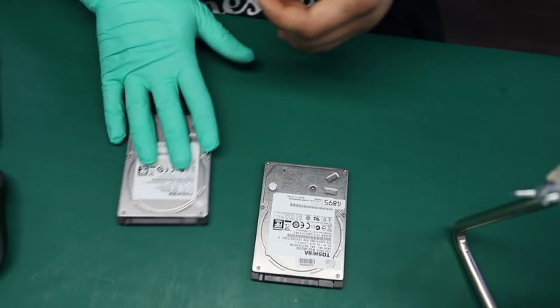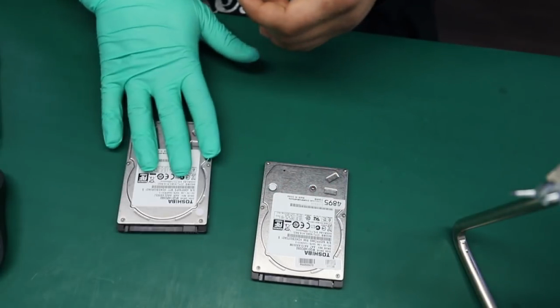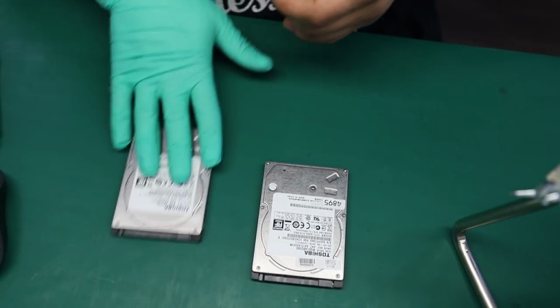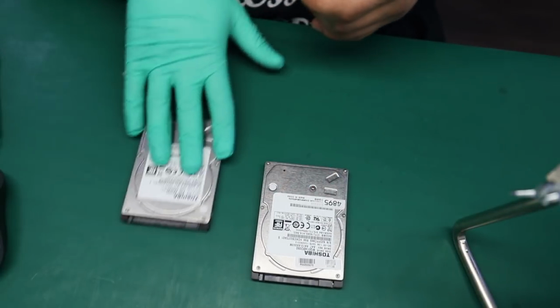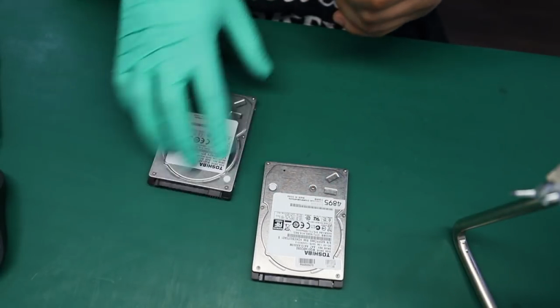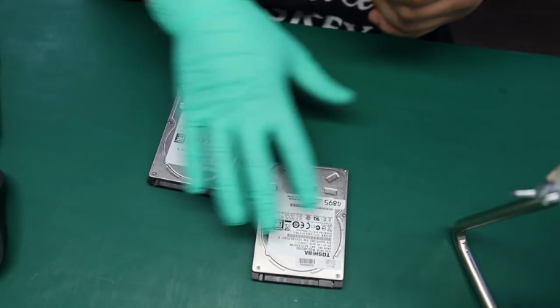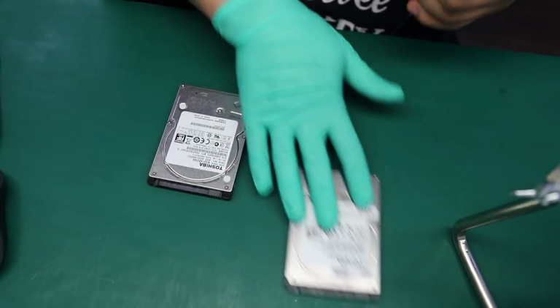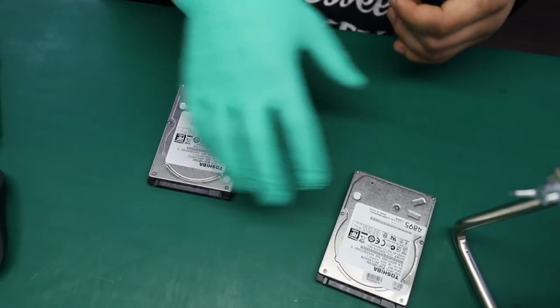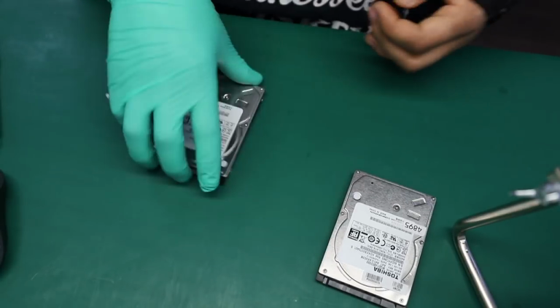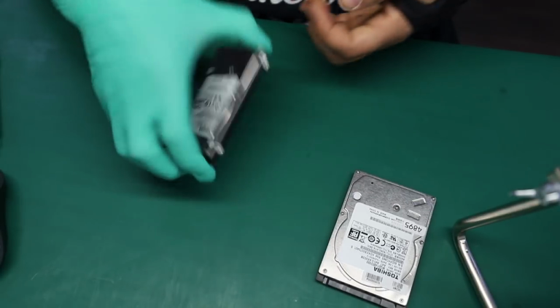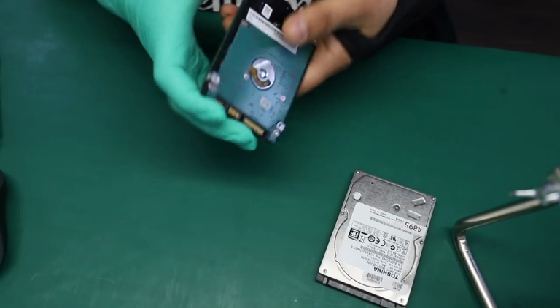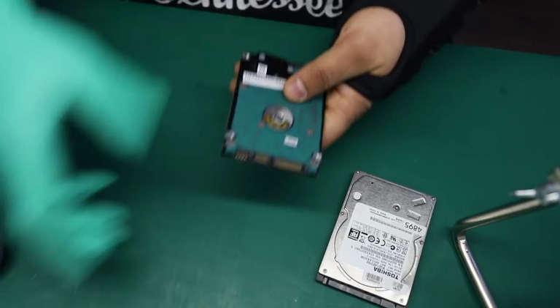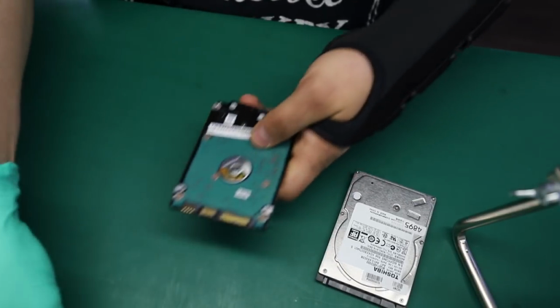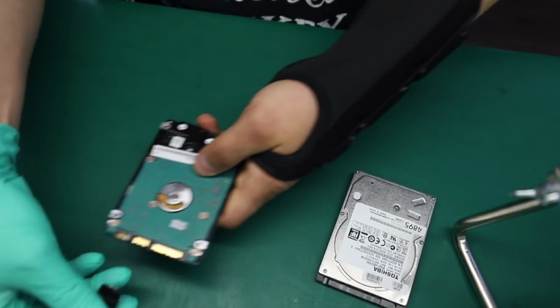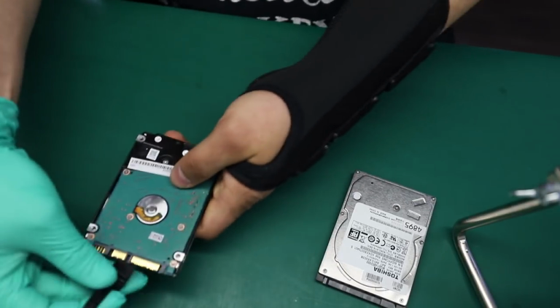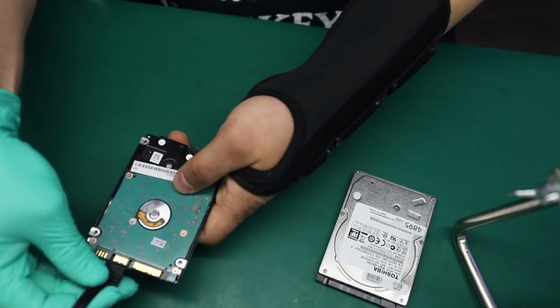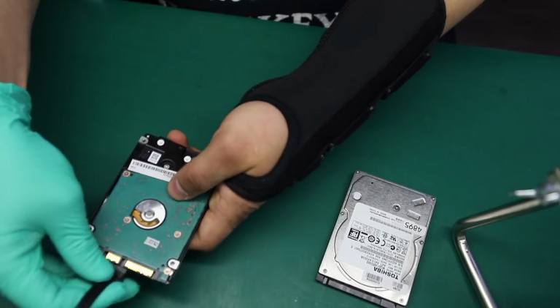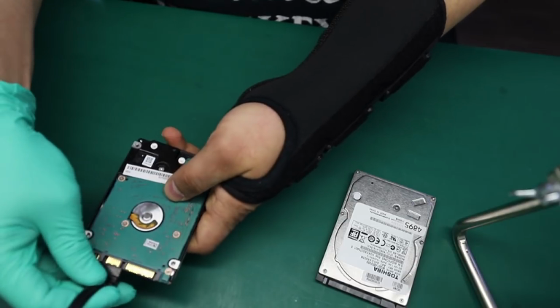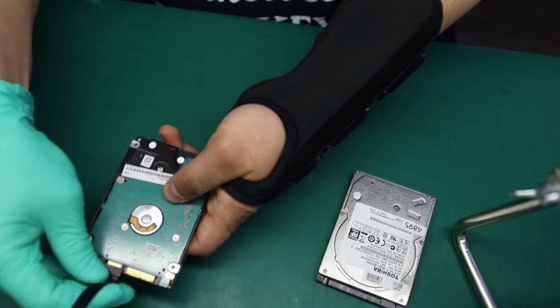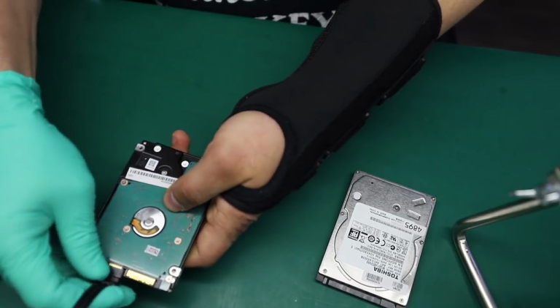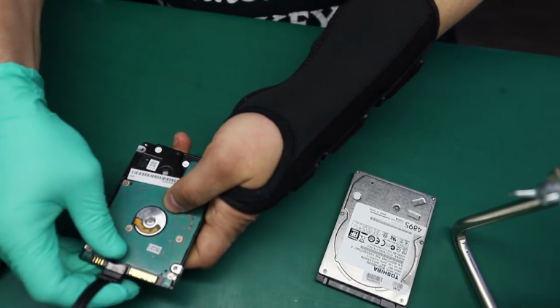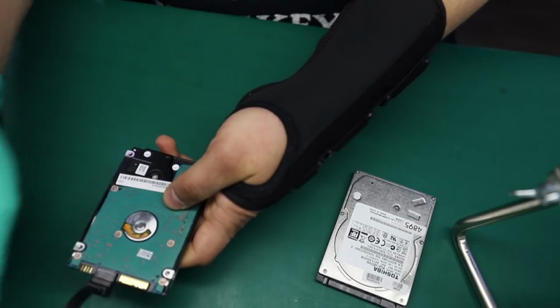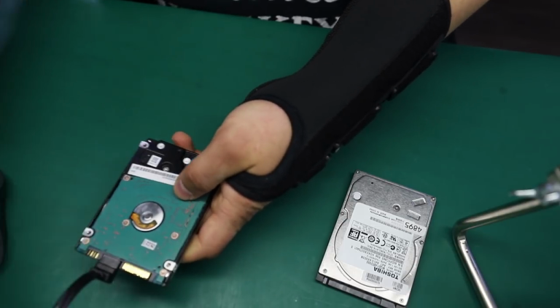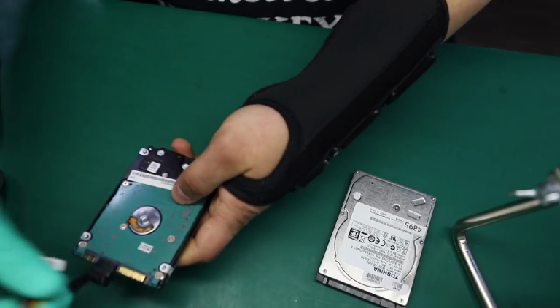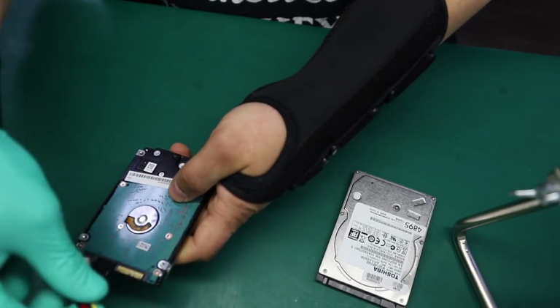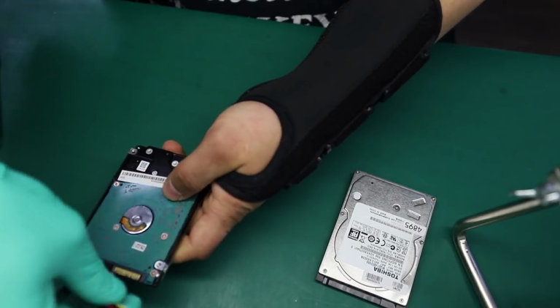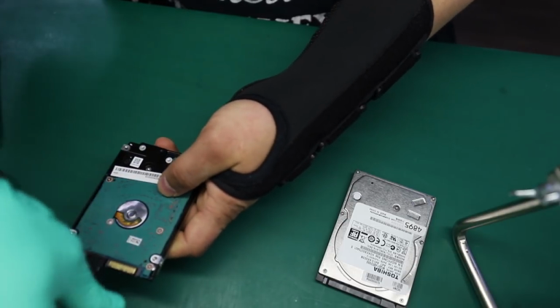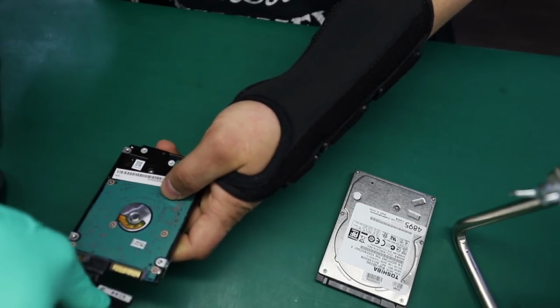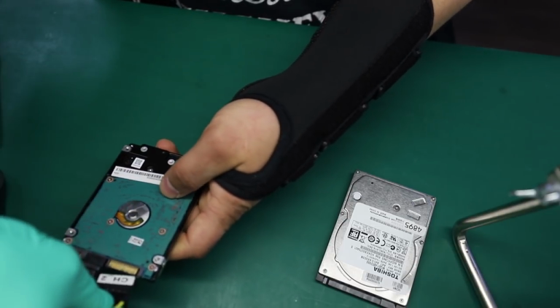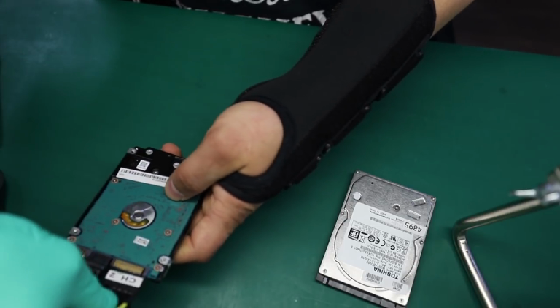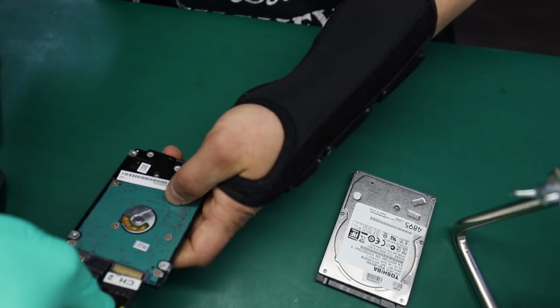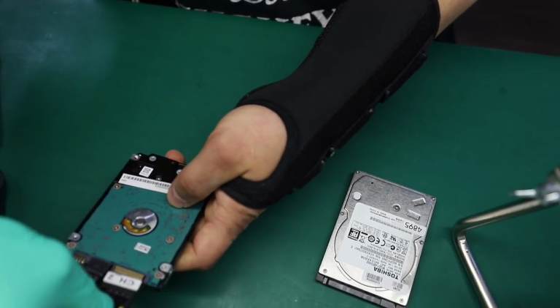This is our working unit. Just run a quick test.